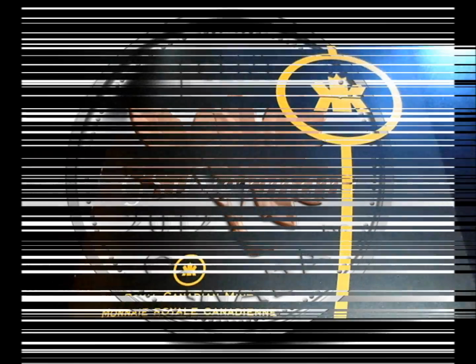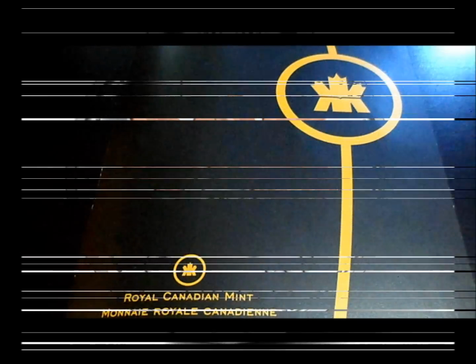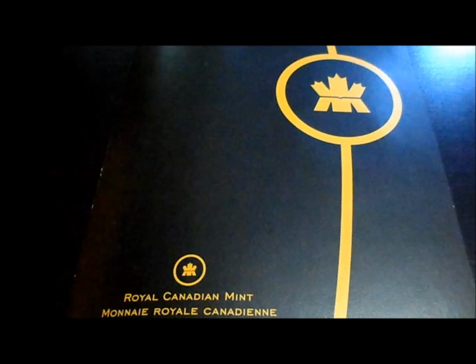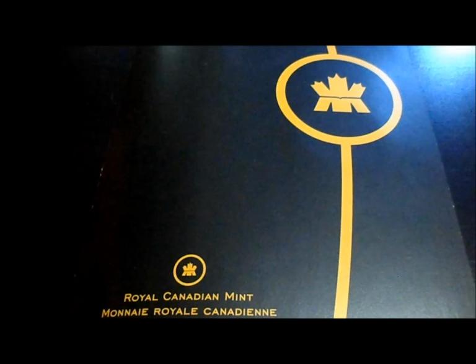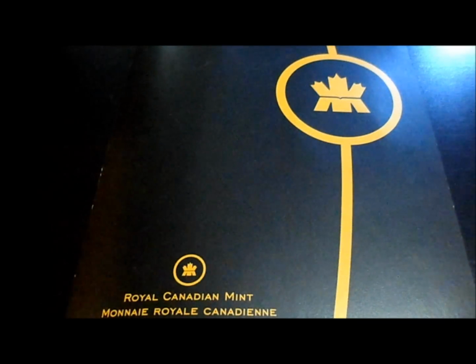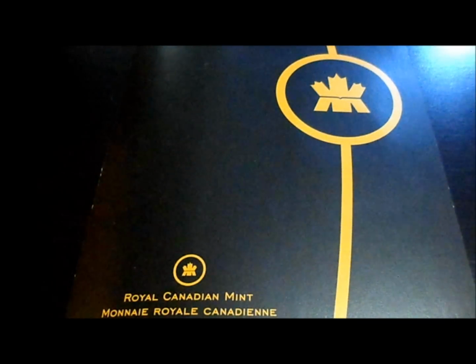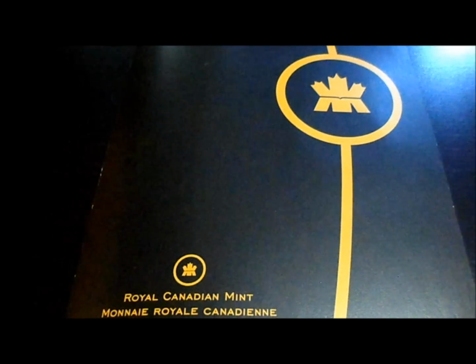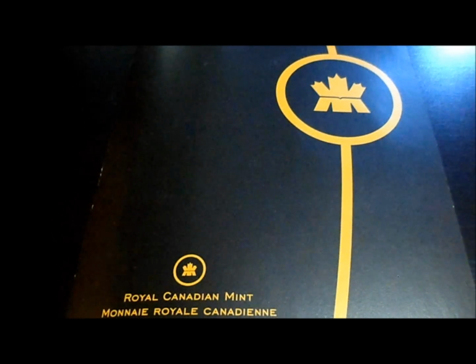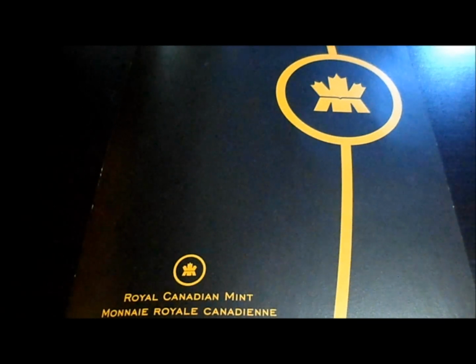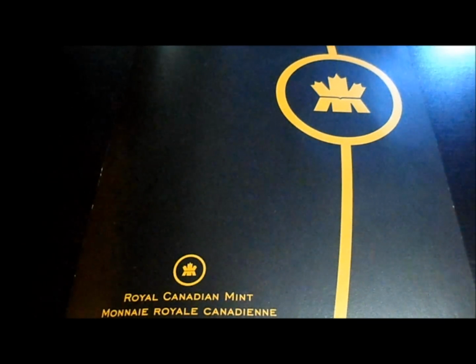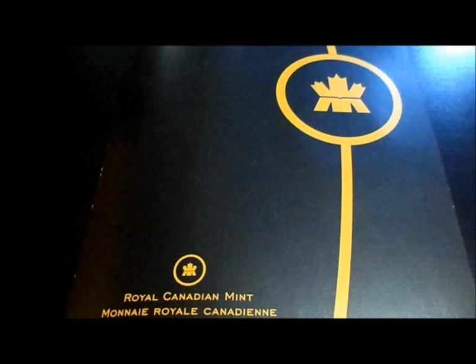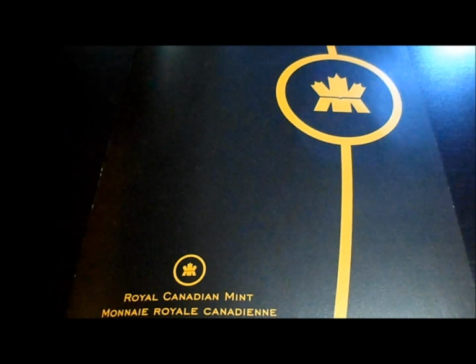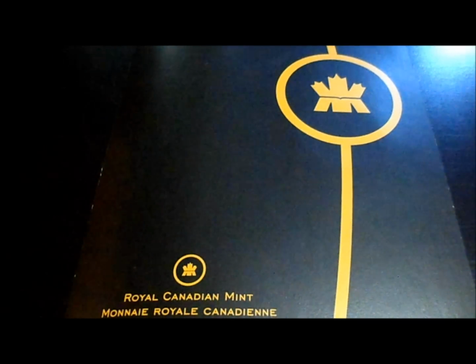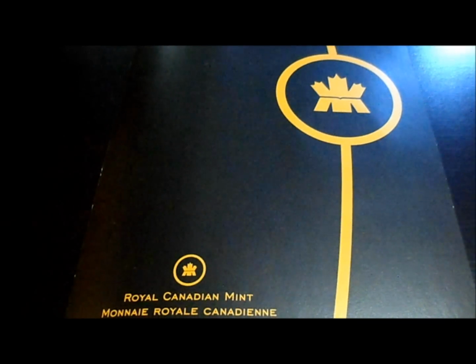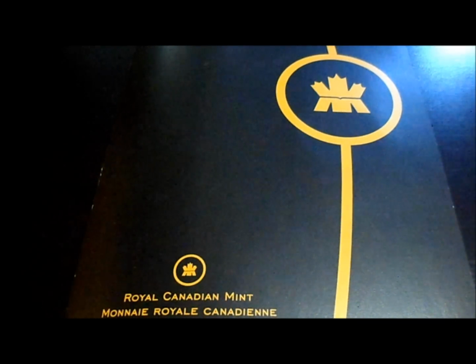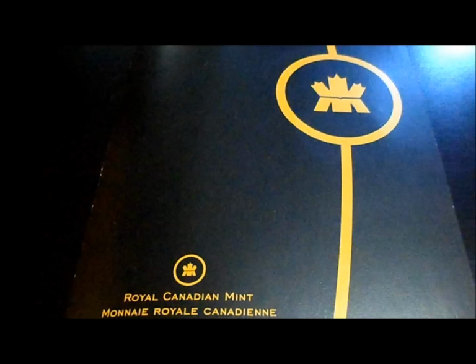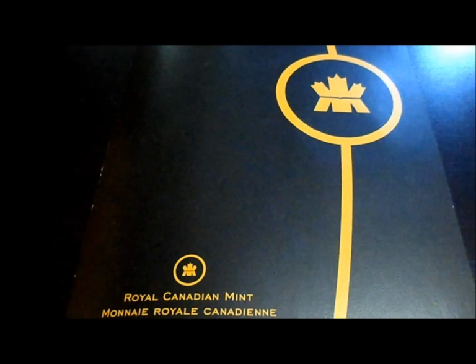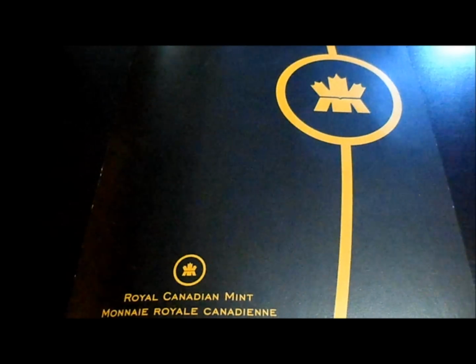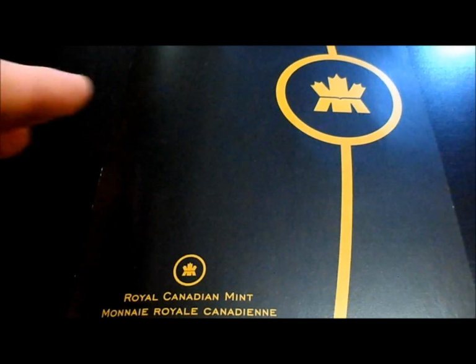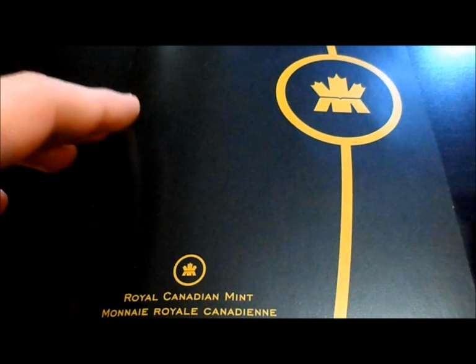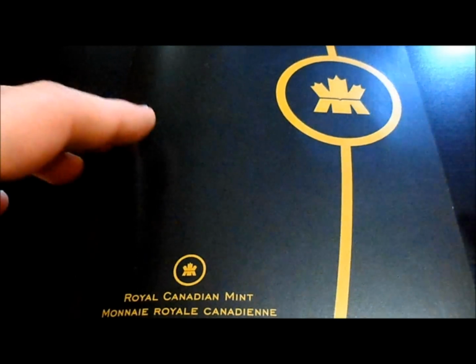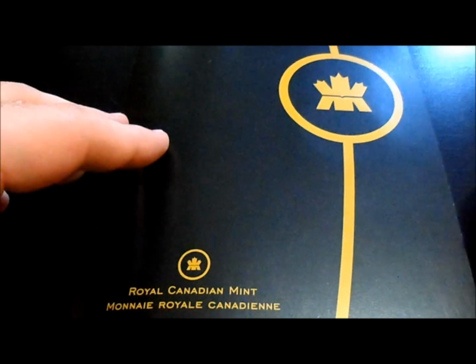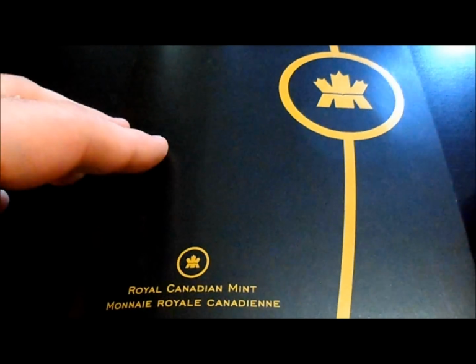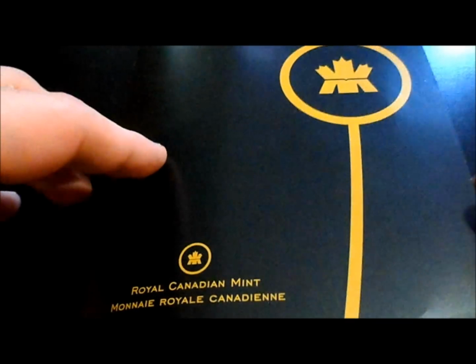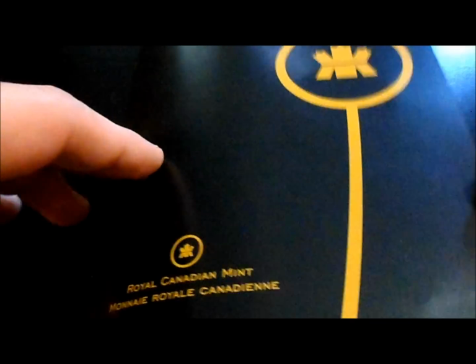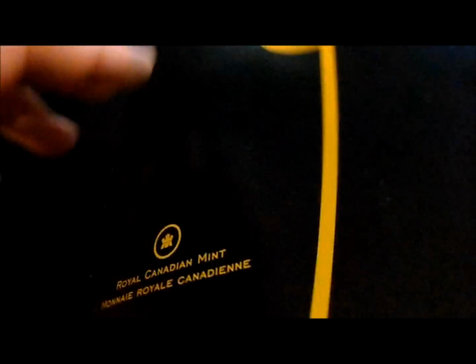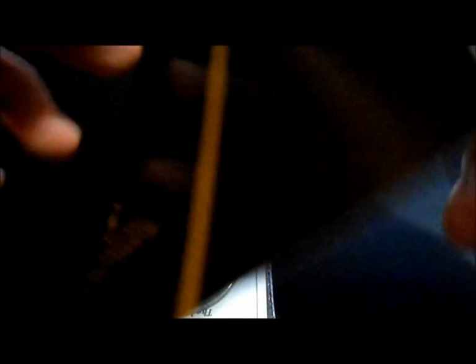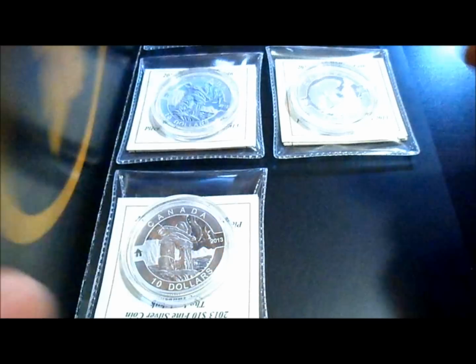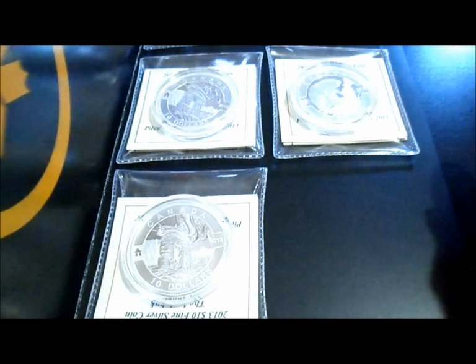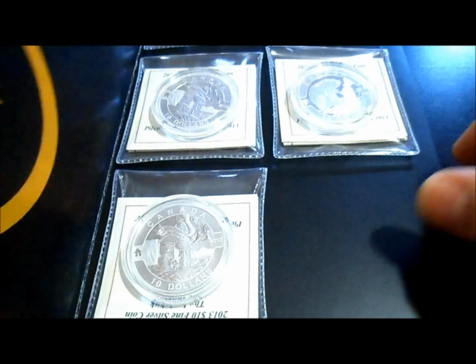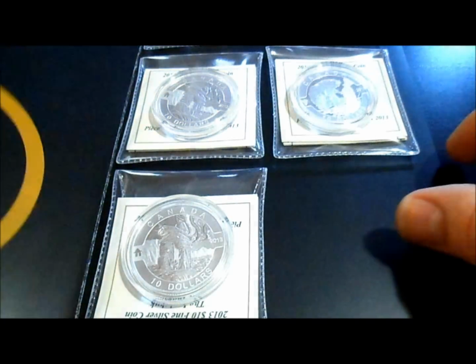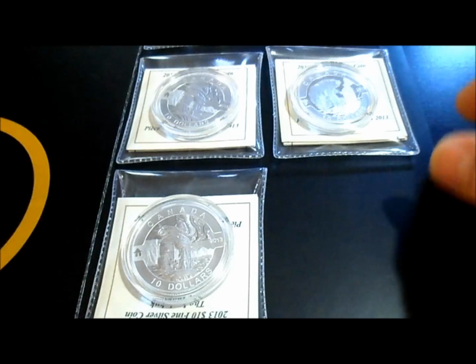Hey, what's up guys, G Silver Money here — another coin video. This is the Old Canada series.